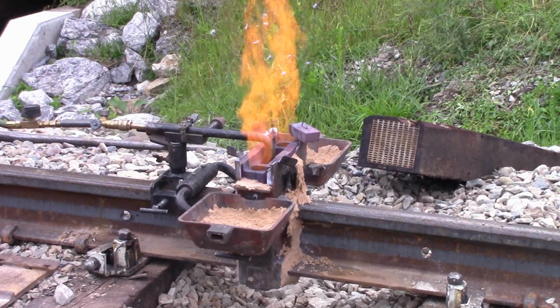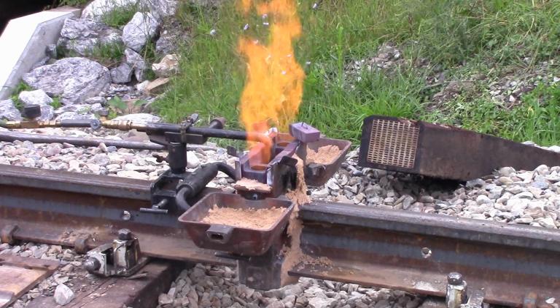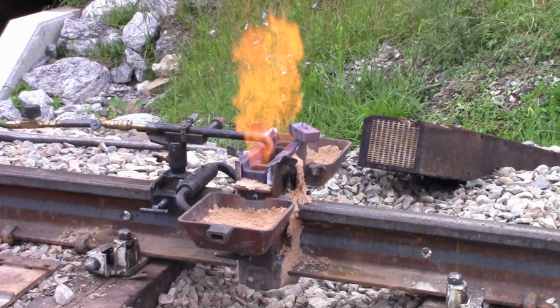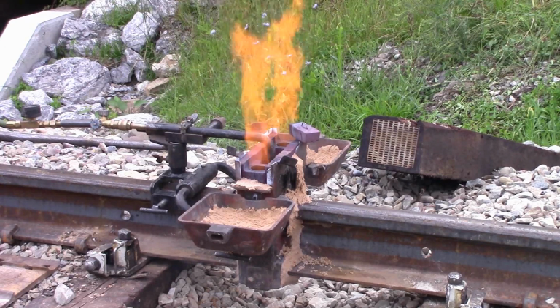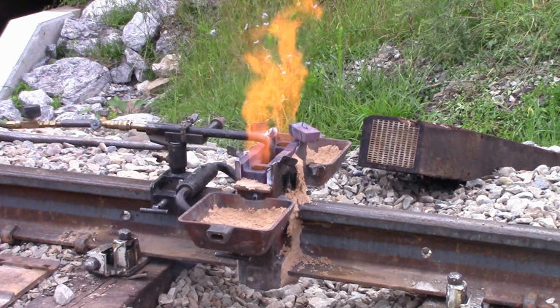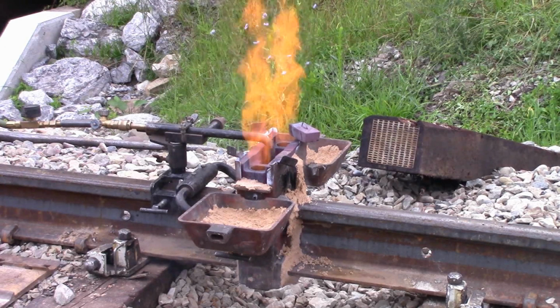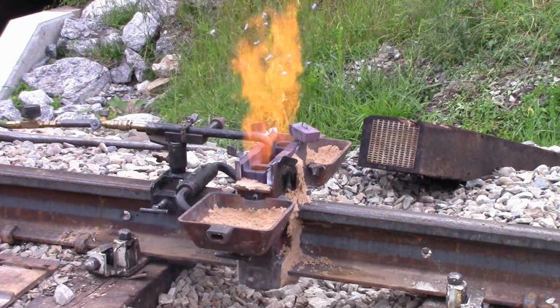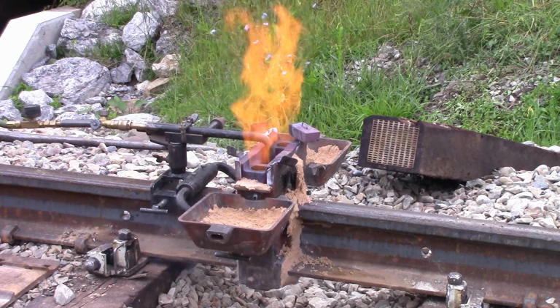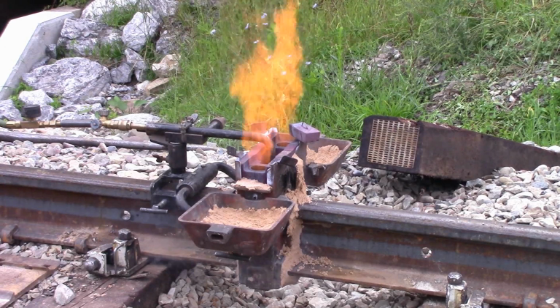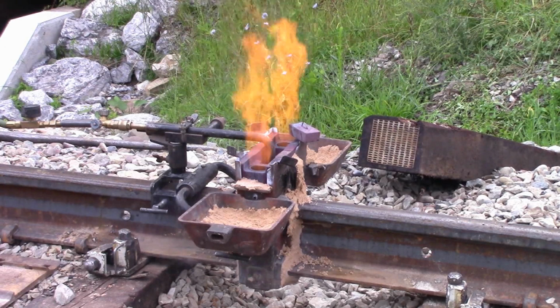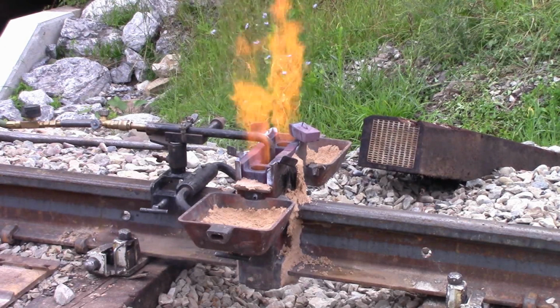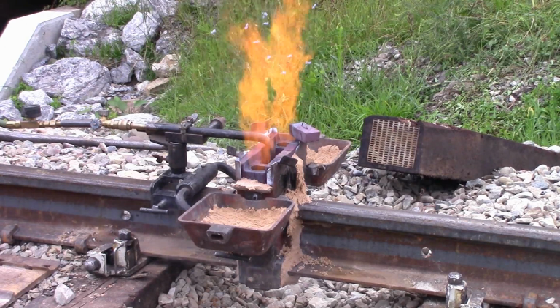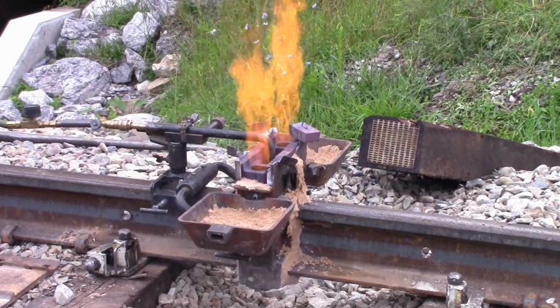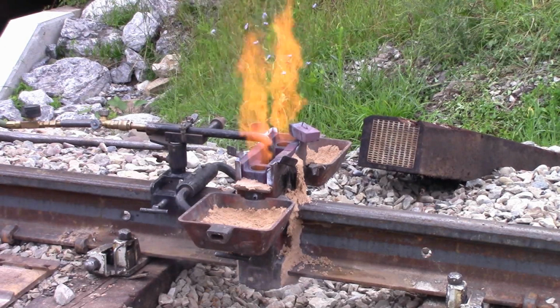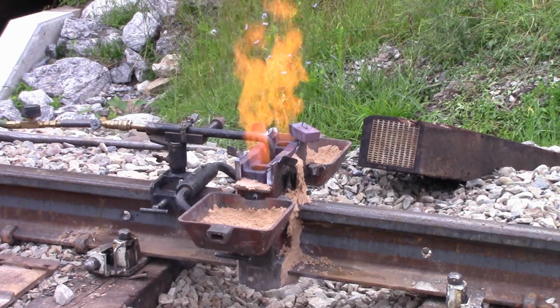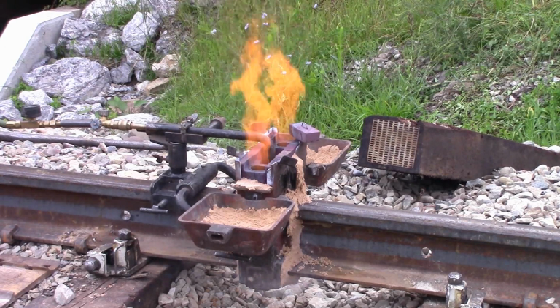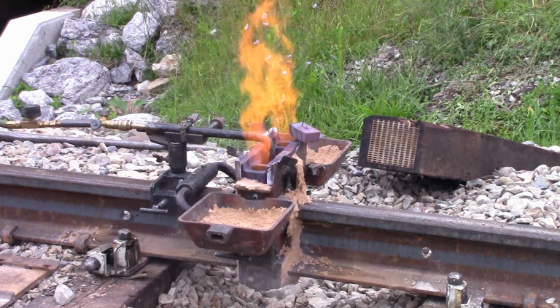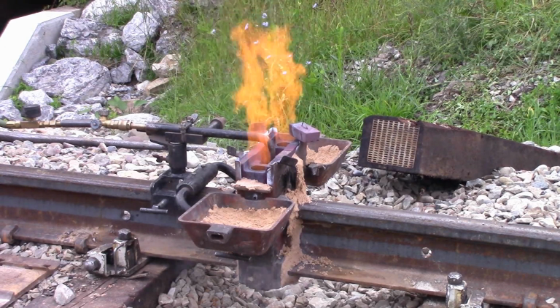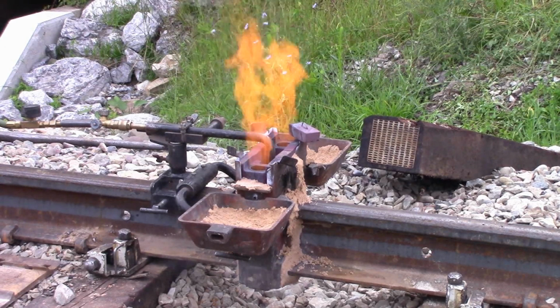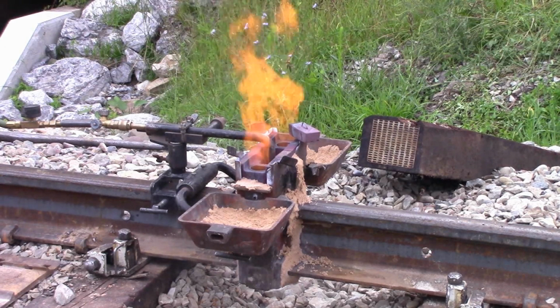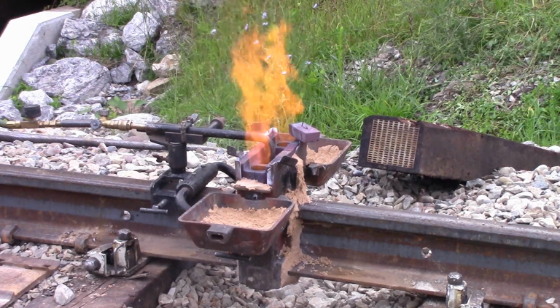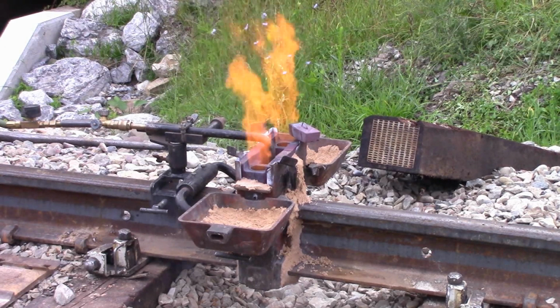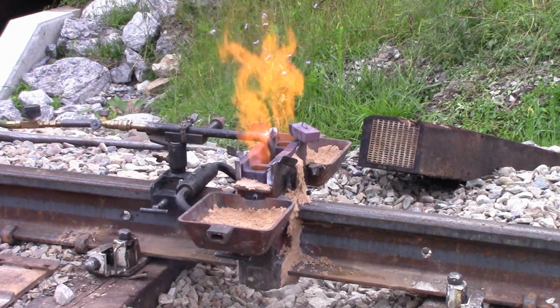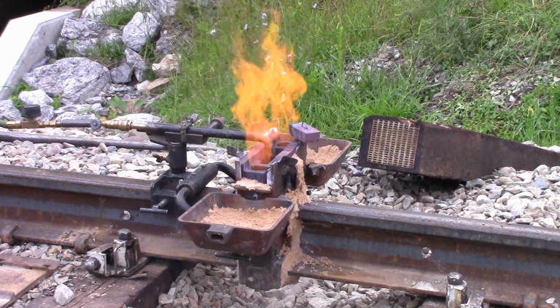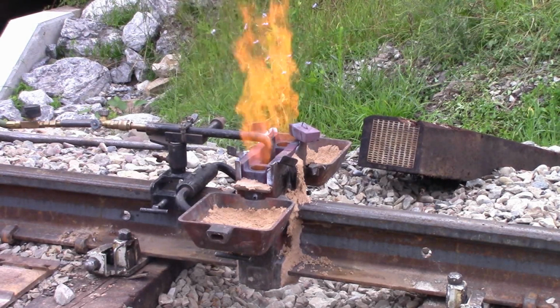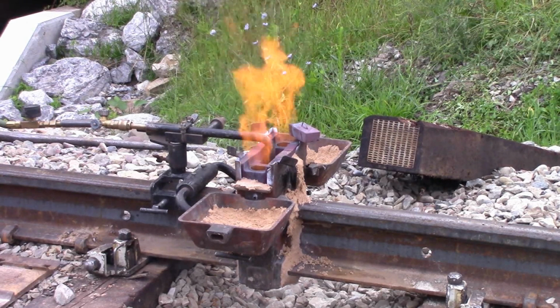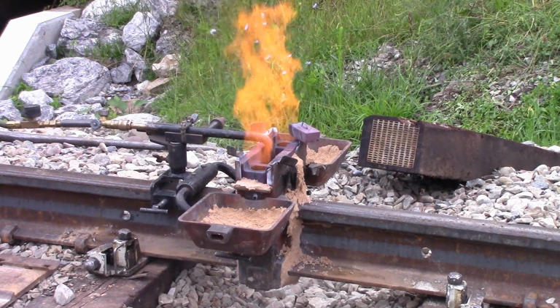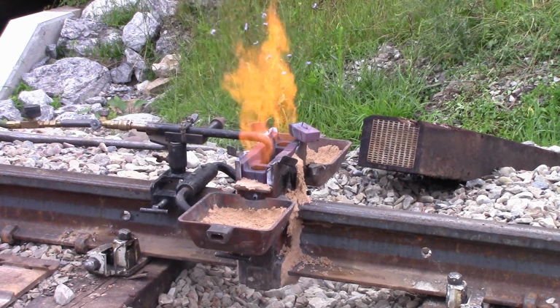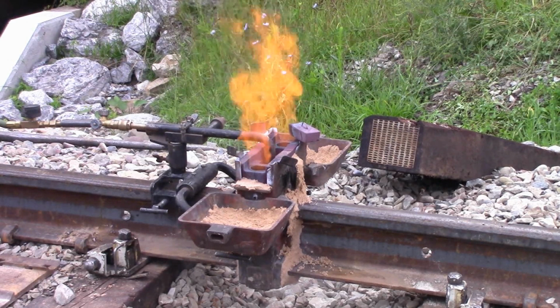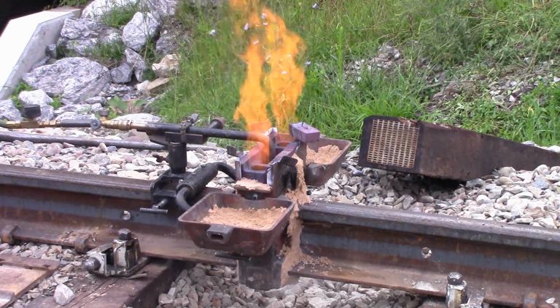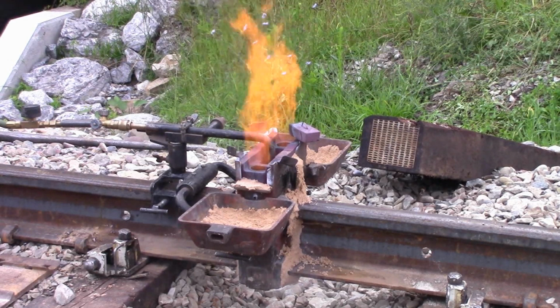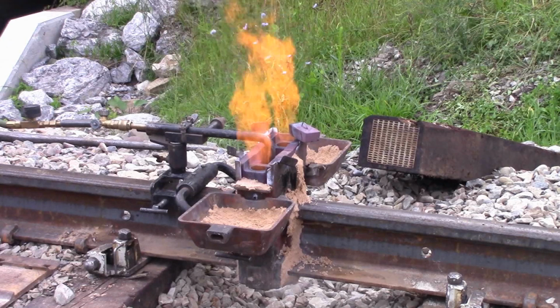It's that little sparkler thing — is that some kind of igniter? Yeah, igniter. Yeah.